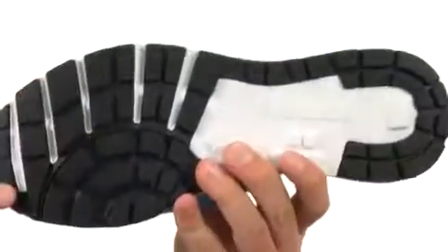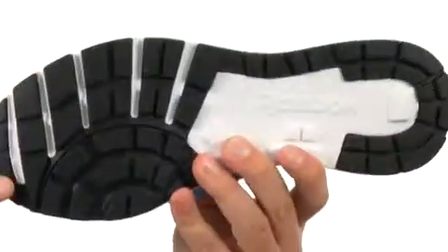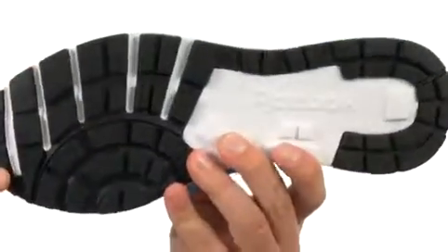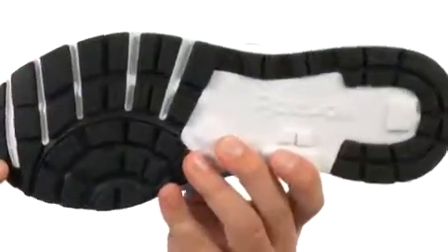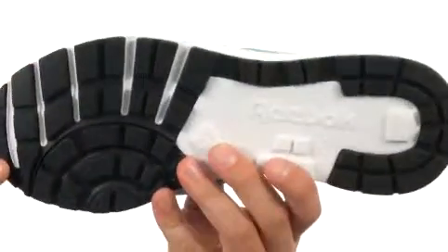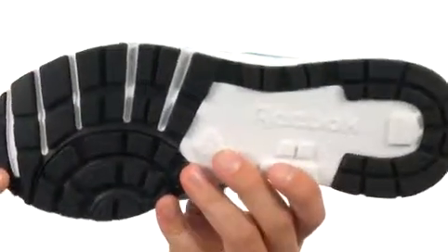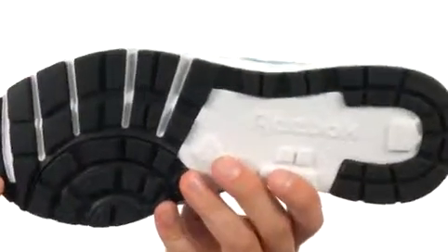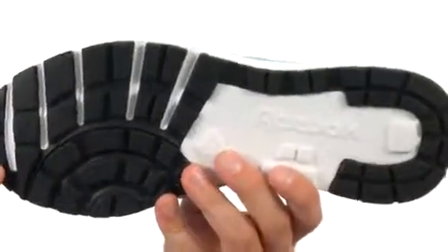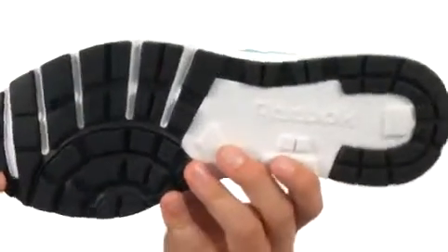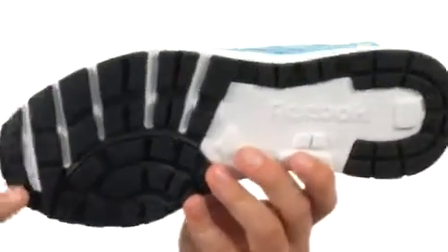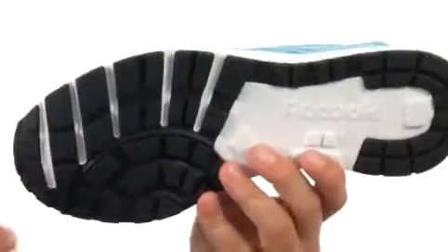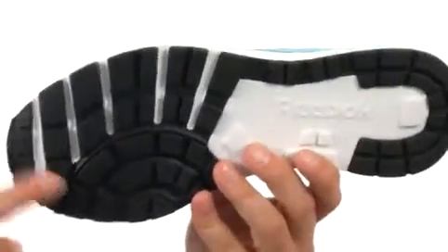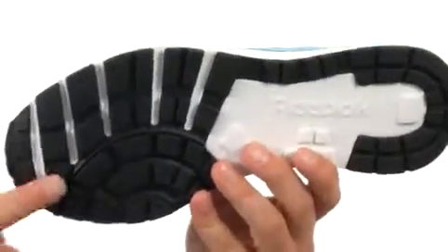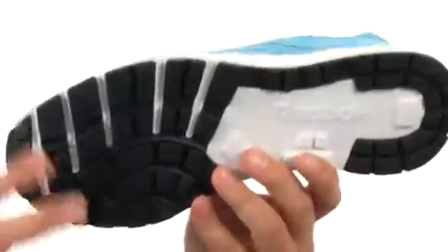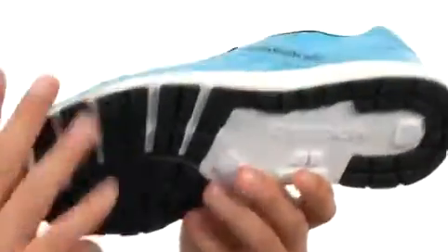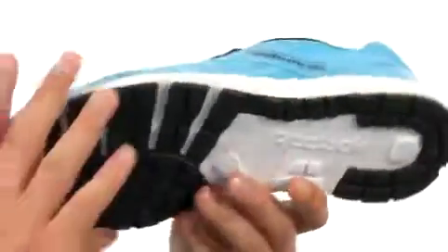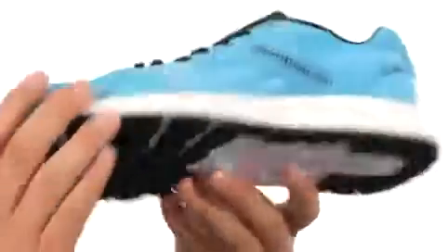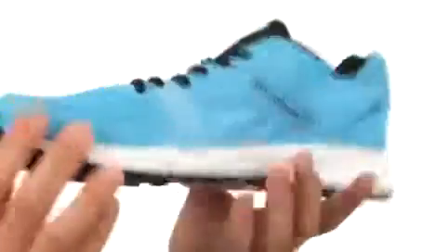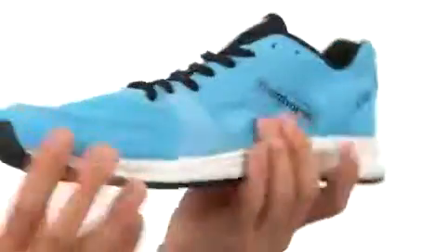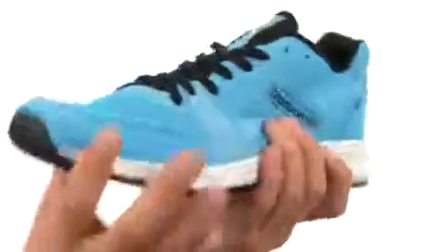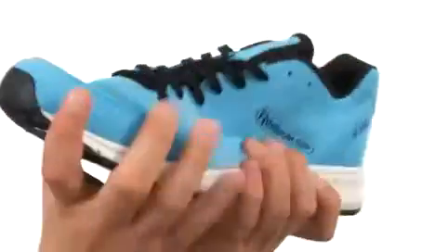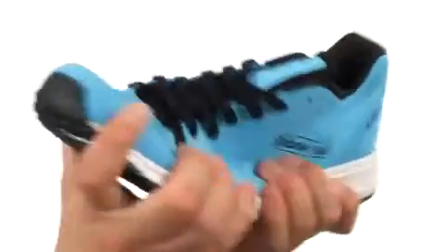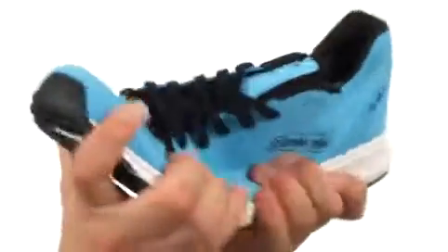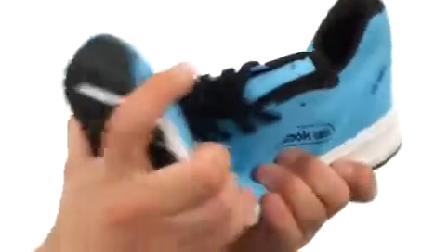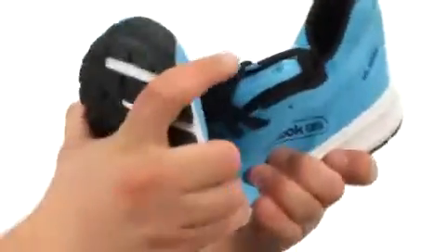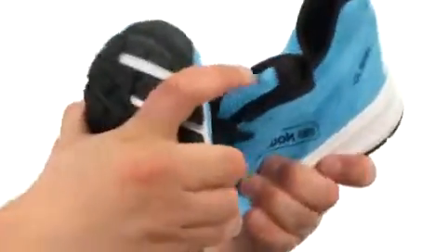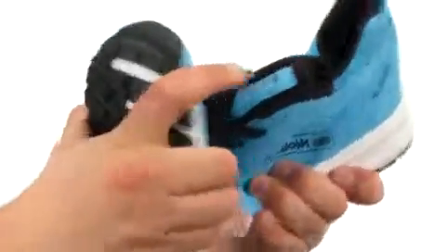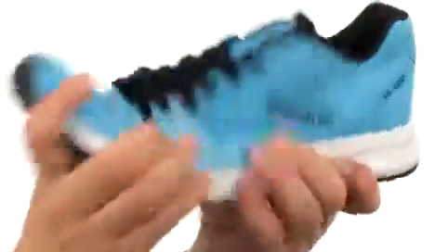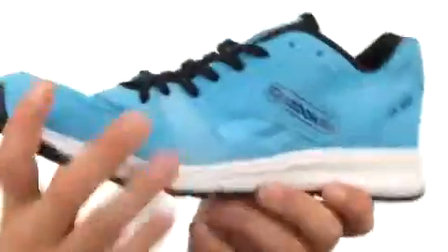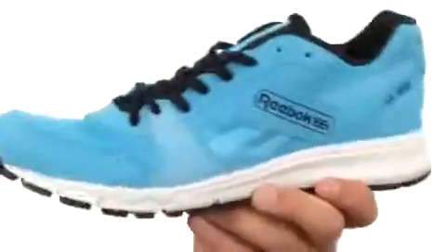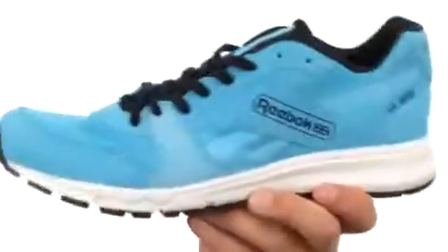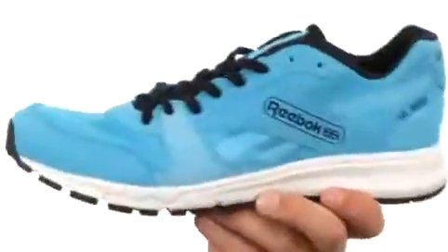On the bottom we have an abrasion resistant rubber outsole, it's going to help keep you nice and steady, and it's also really flexible.